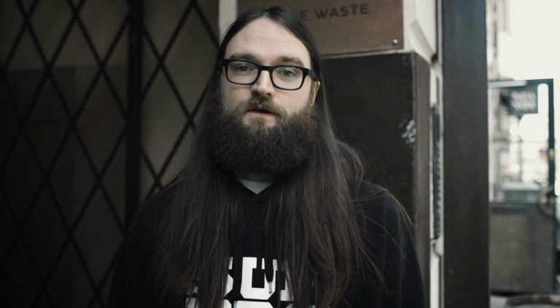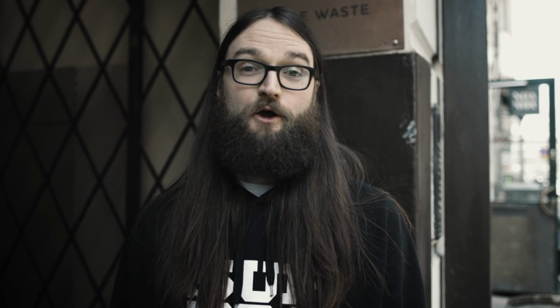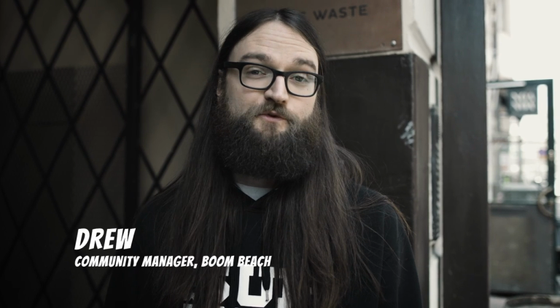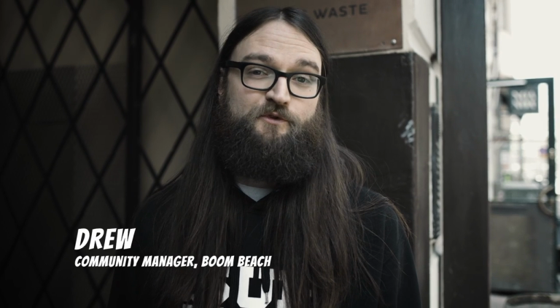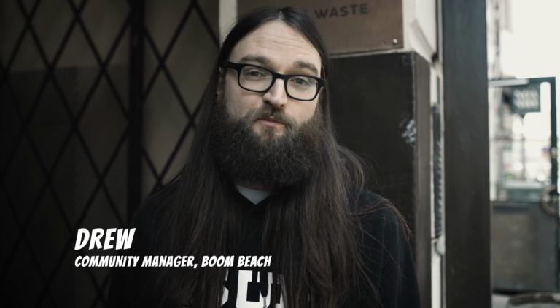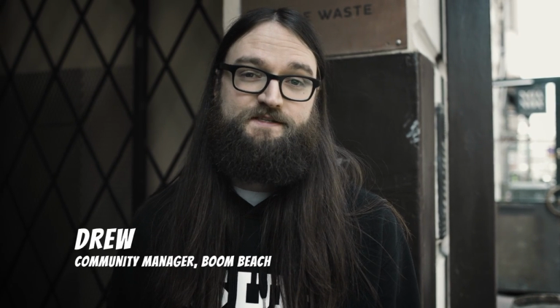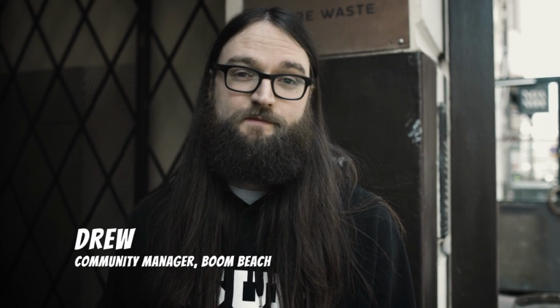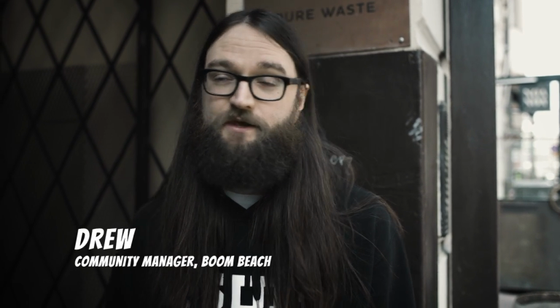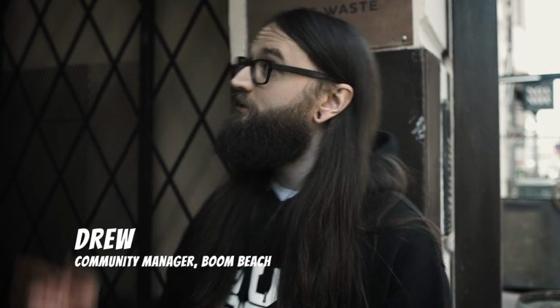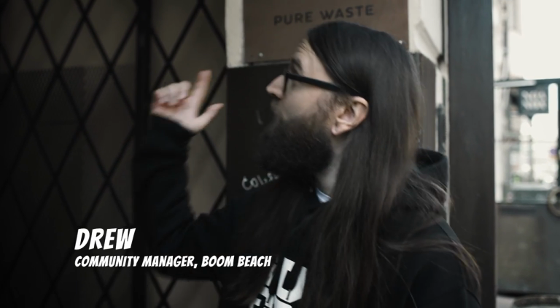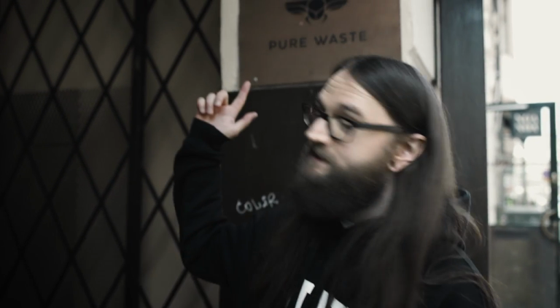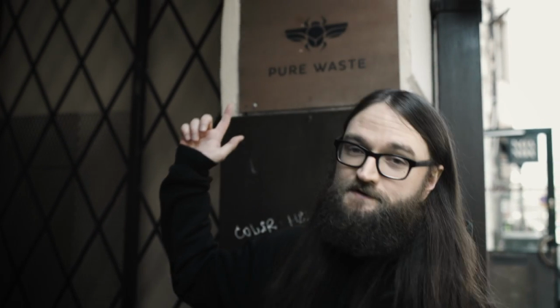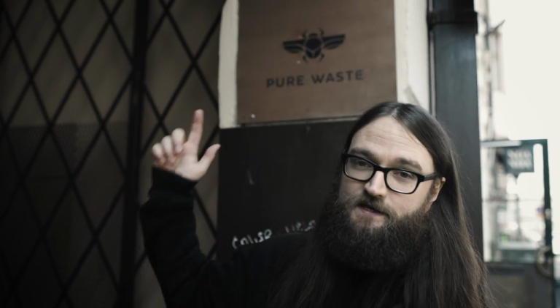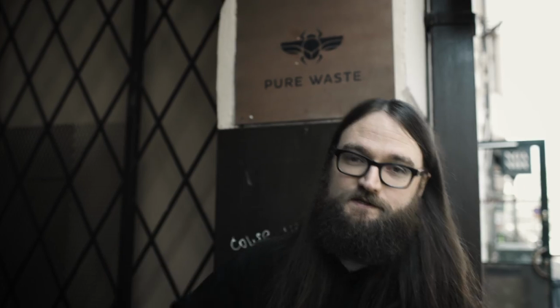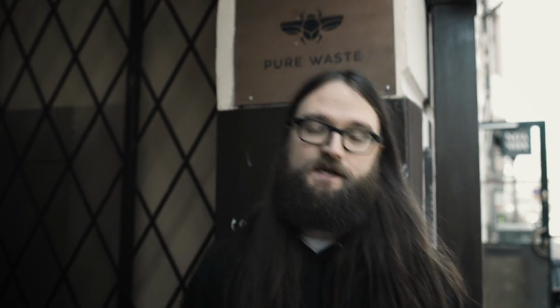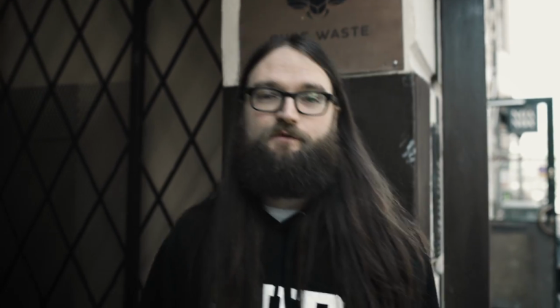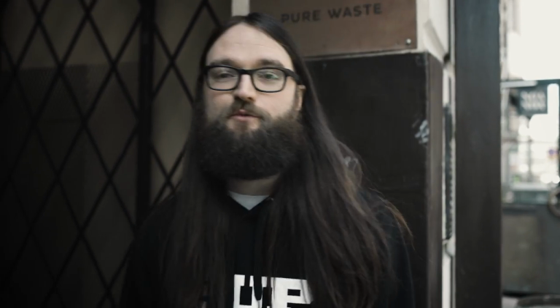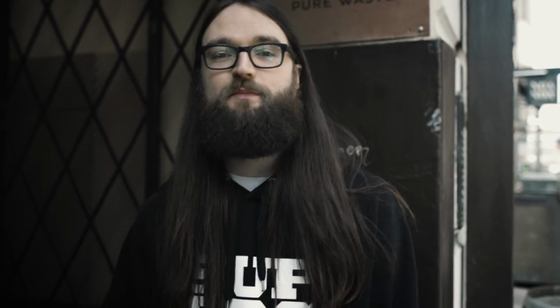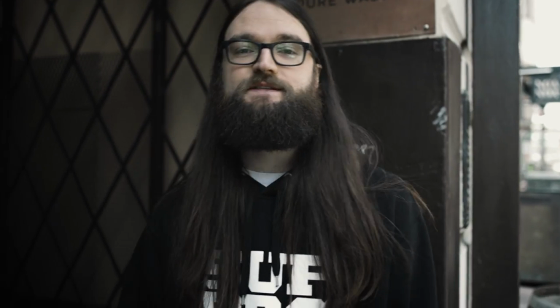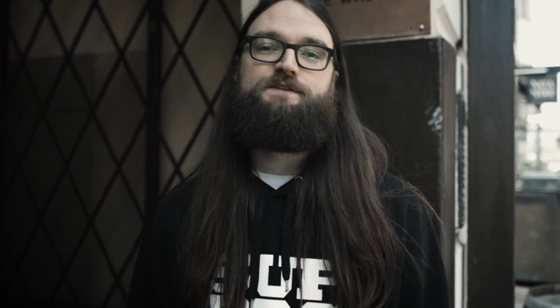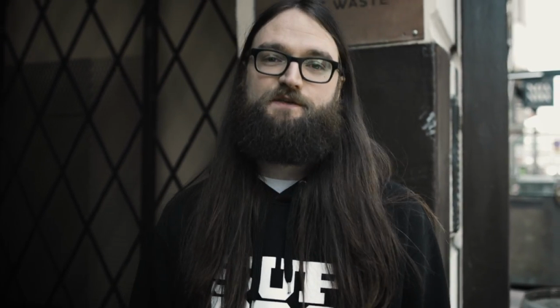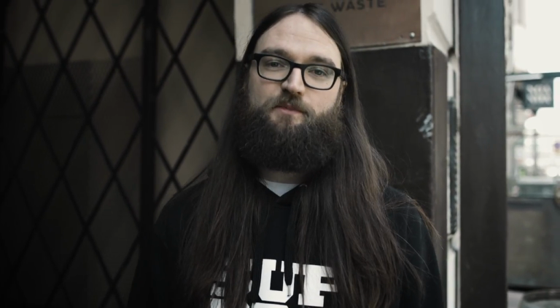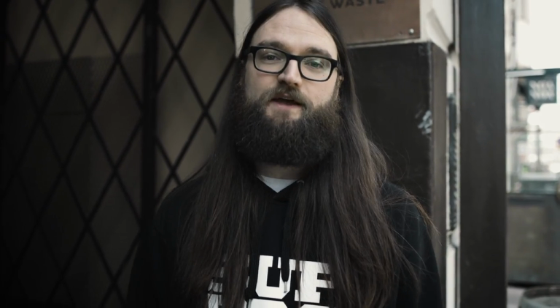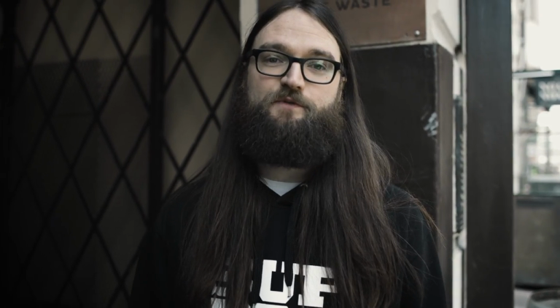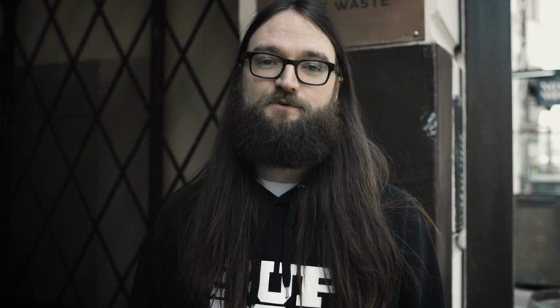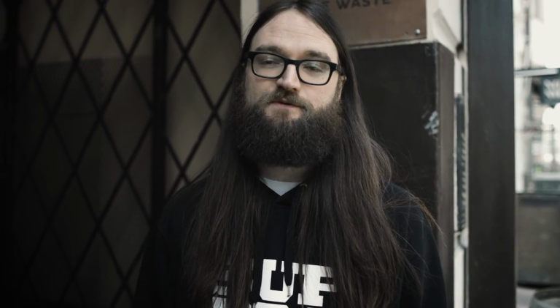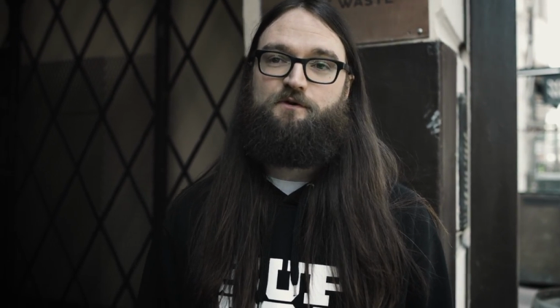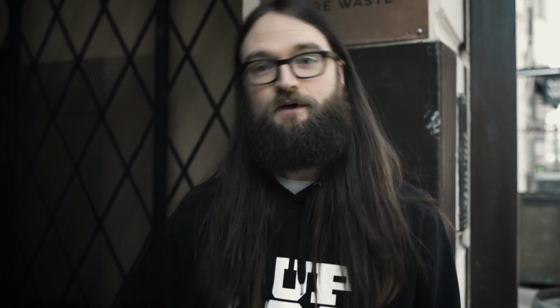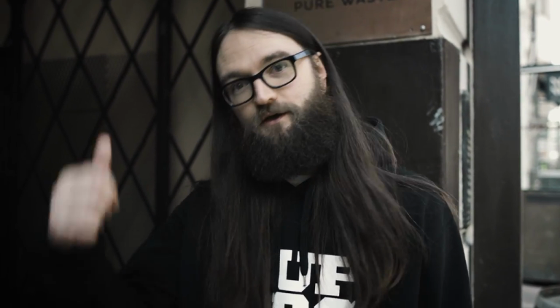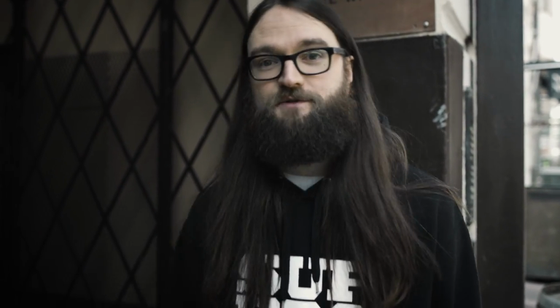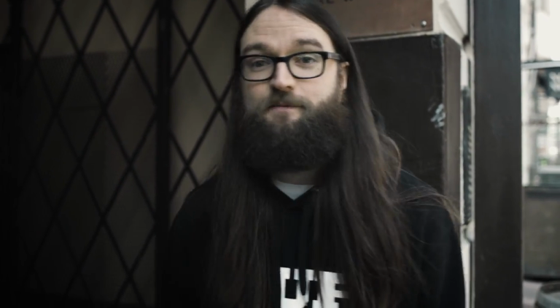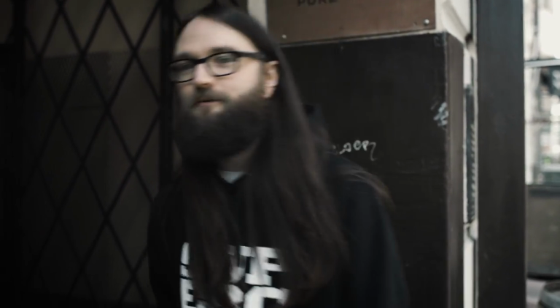Hi, I'm Drew from the Boone Beach team, here at Pure Waste in Helsinki to check out the new Boone Beach t-shirts that are going to be available in the Supercell store. Come and check them out.